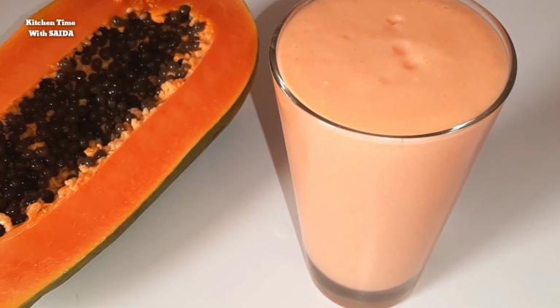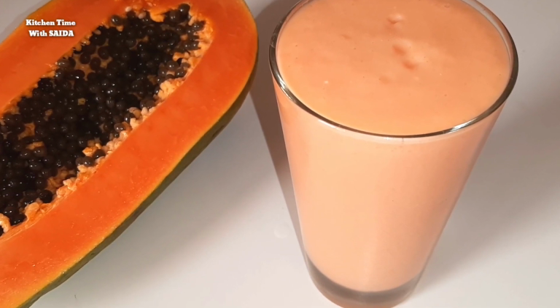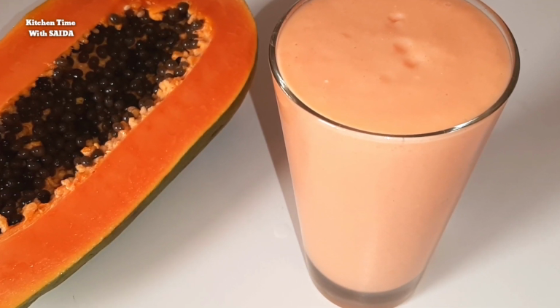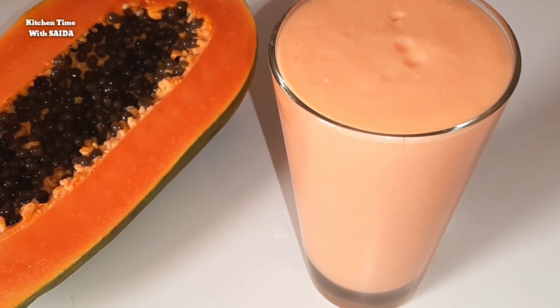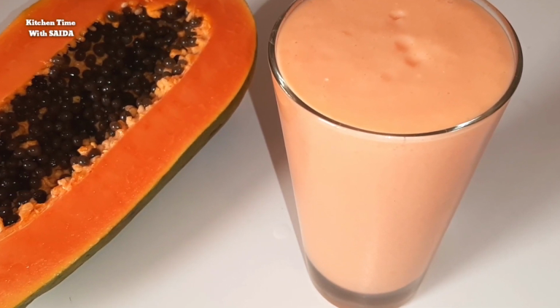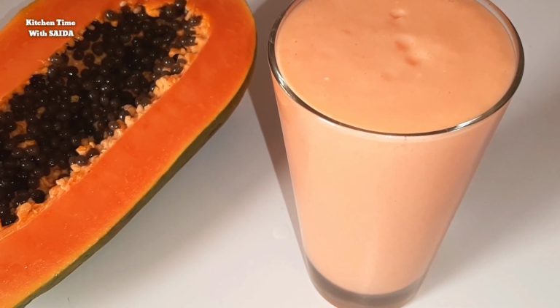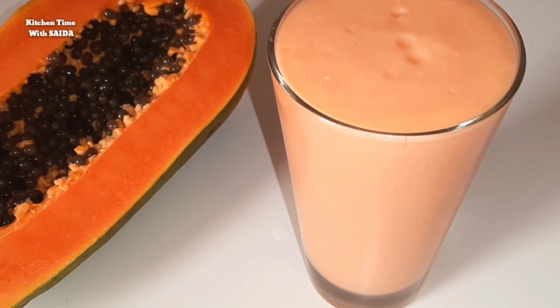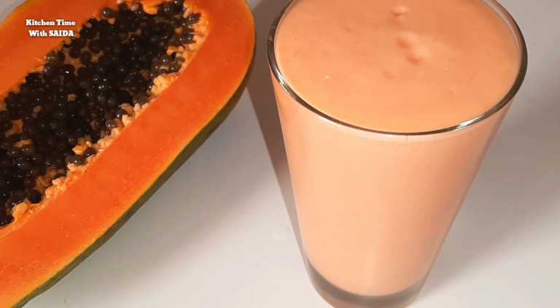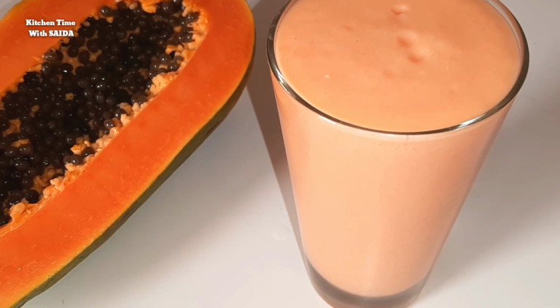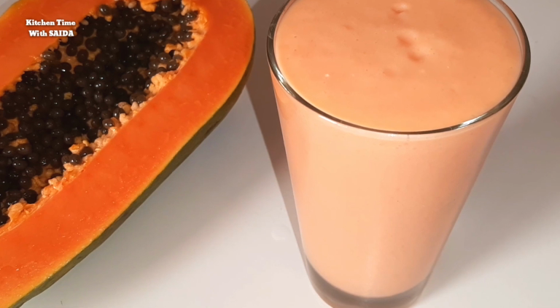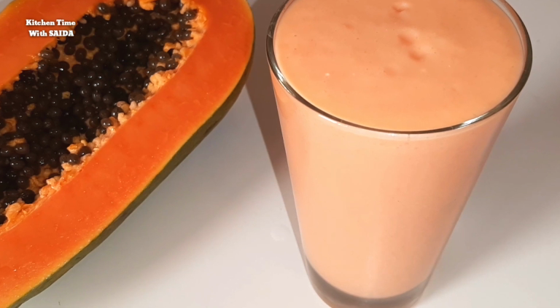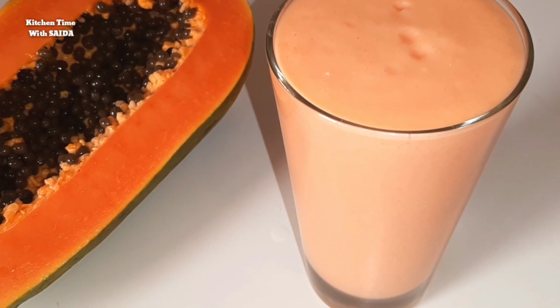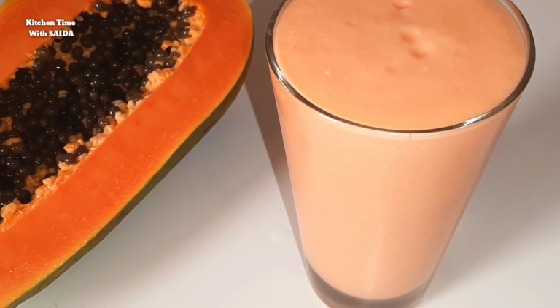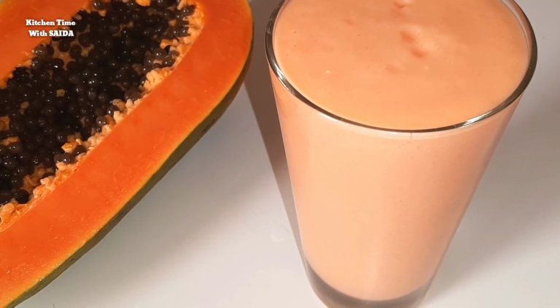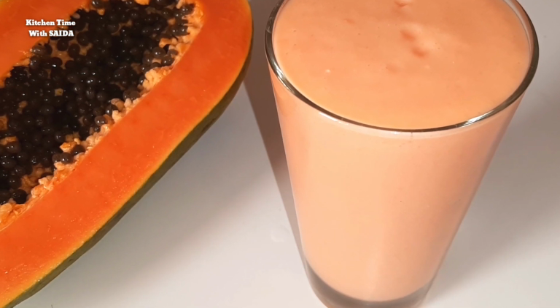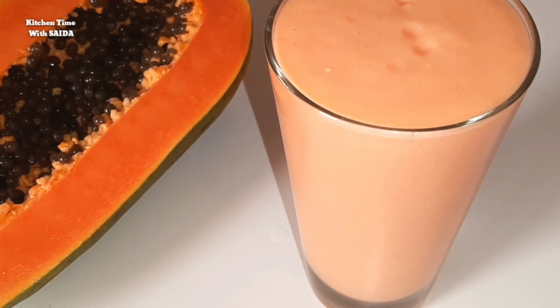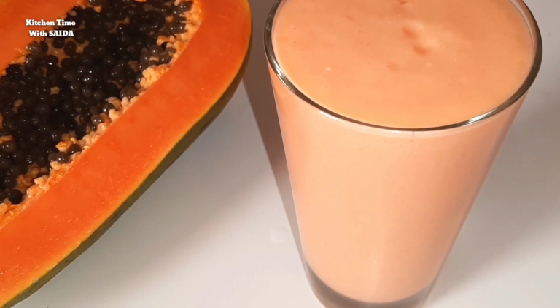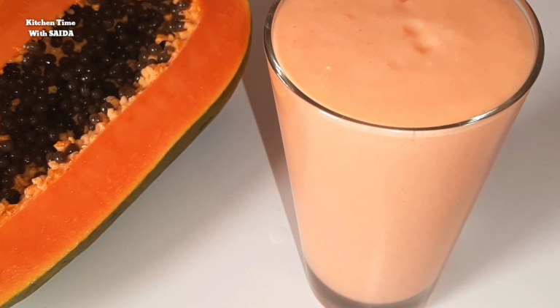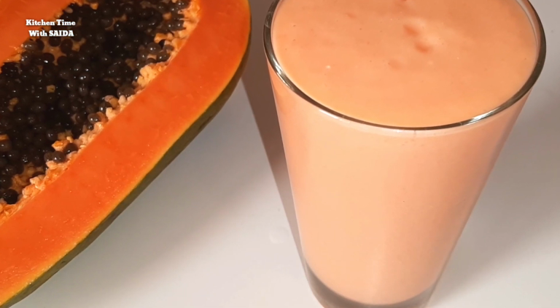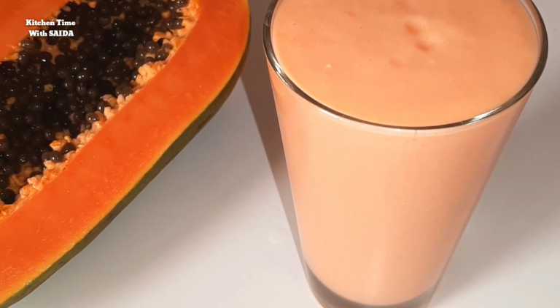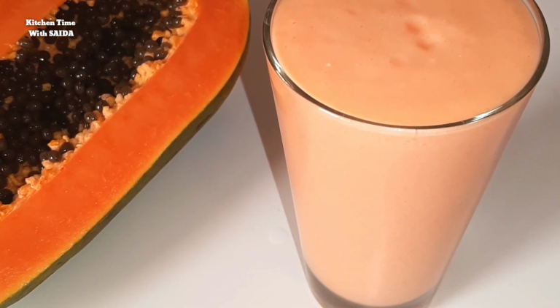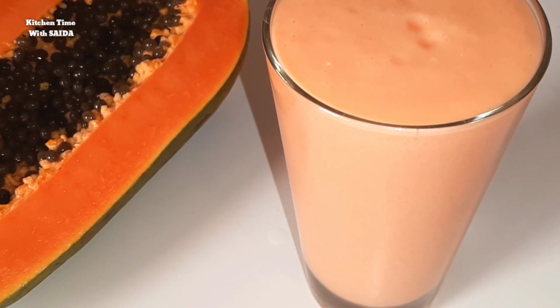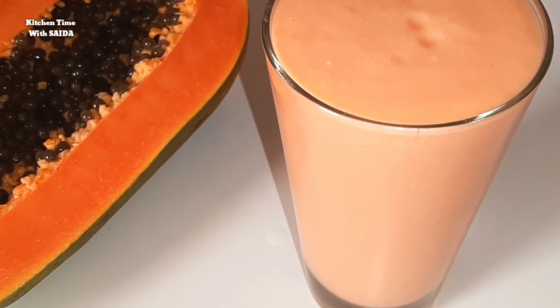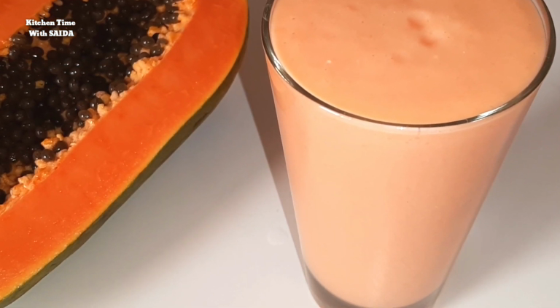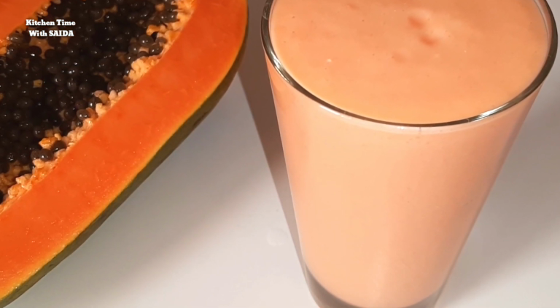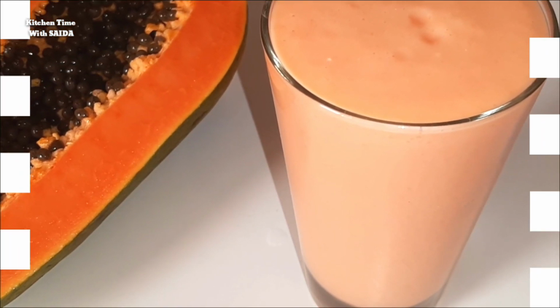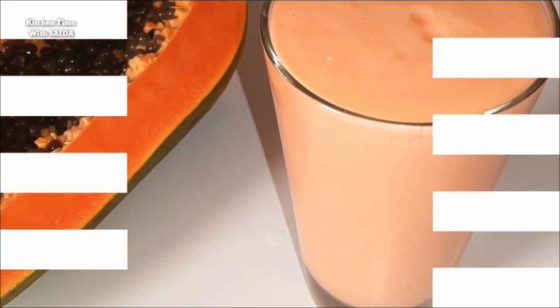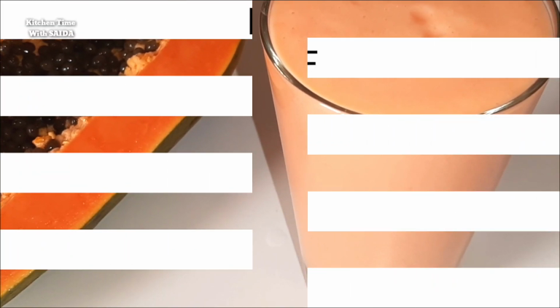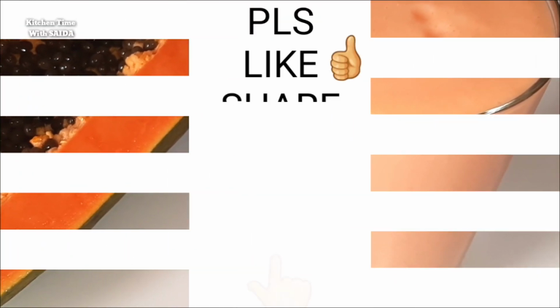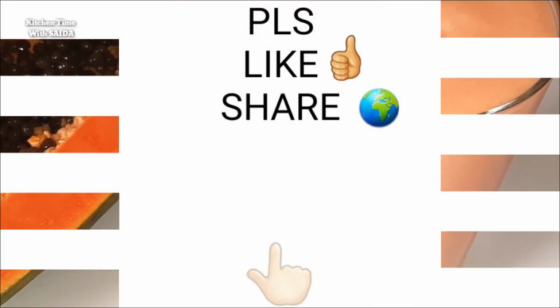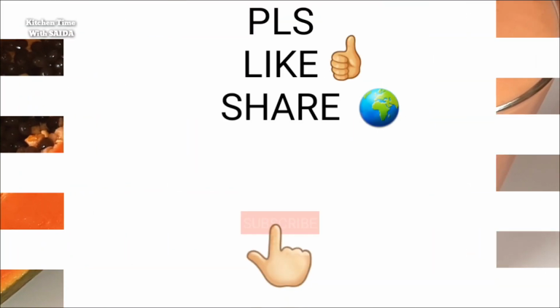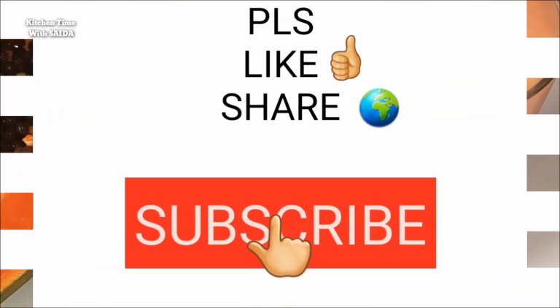If you like this video, please subscribe to our channel. See you in the next video. Allafees!